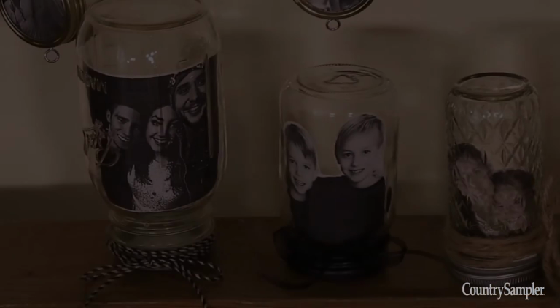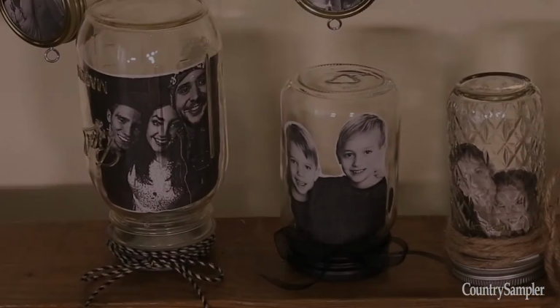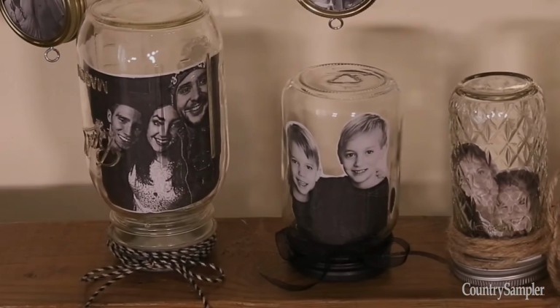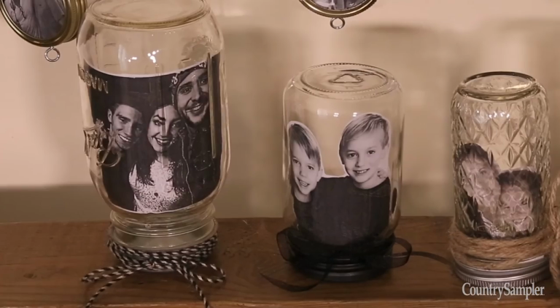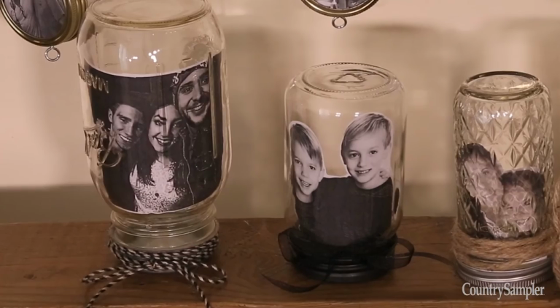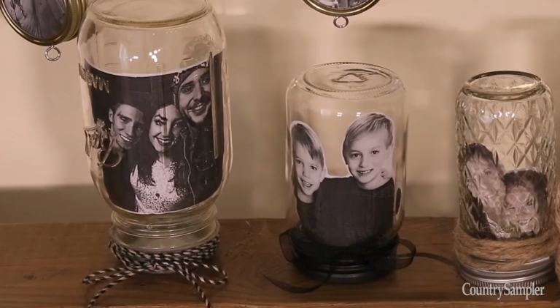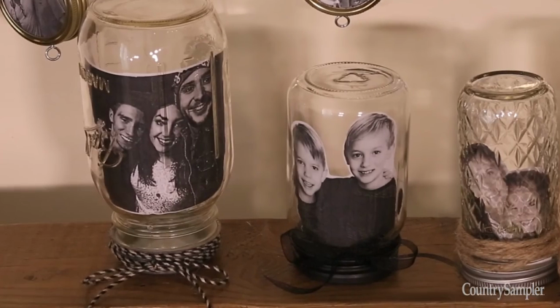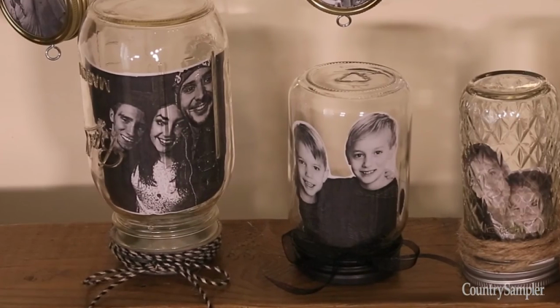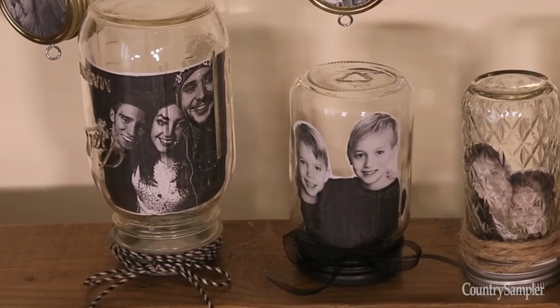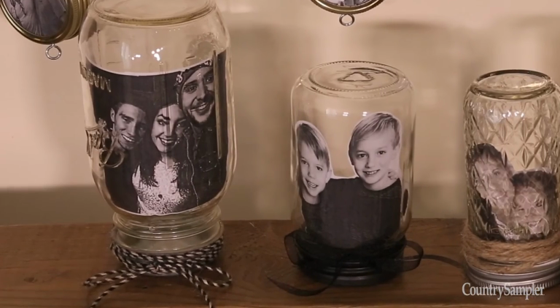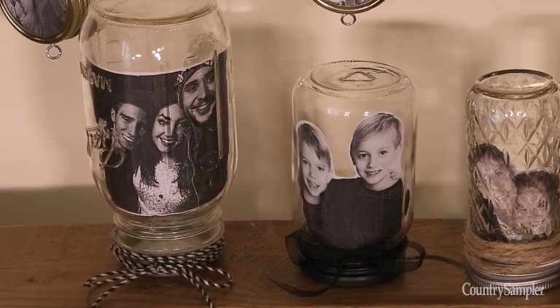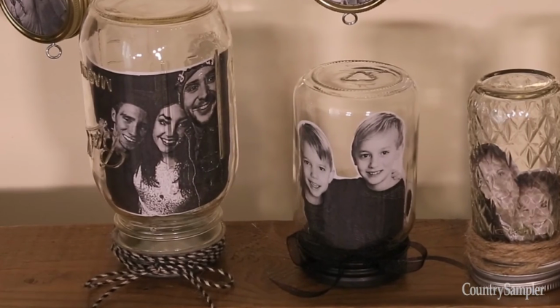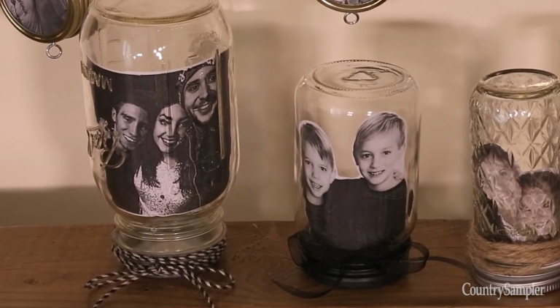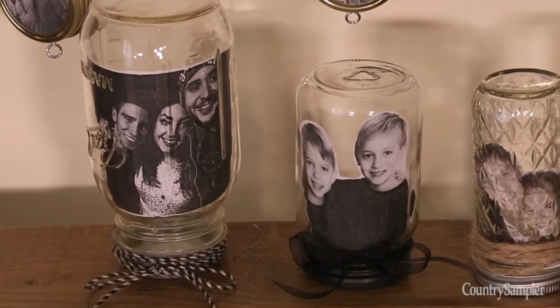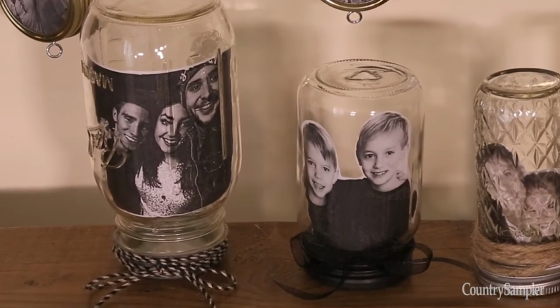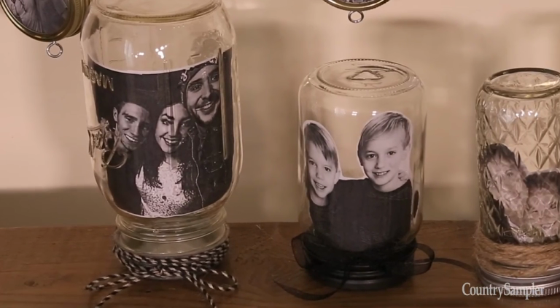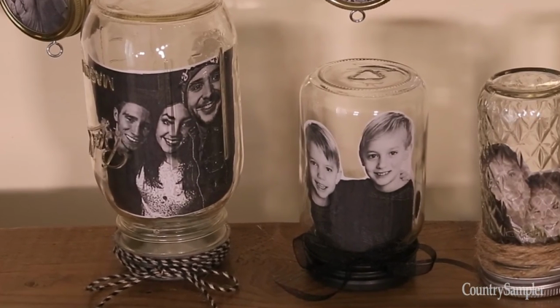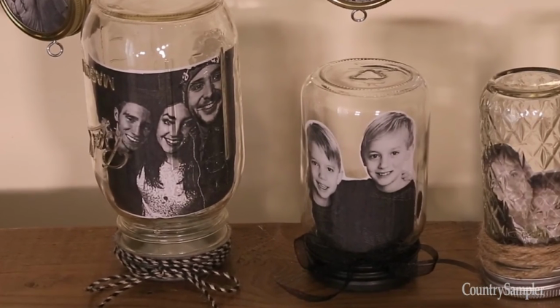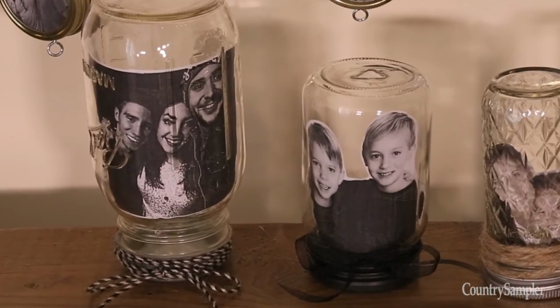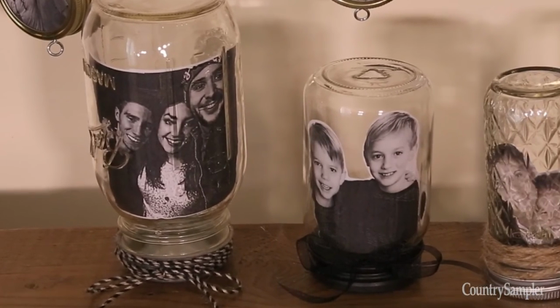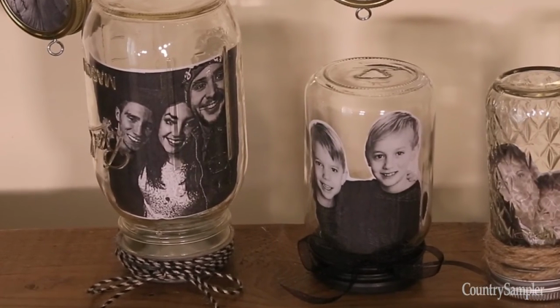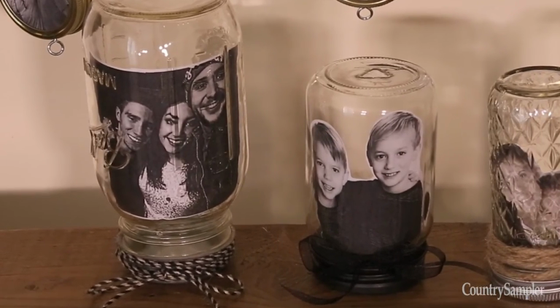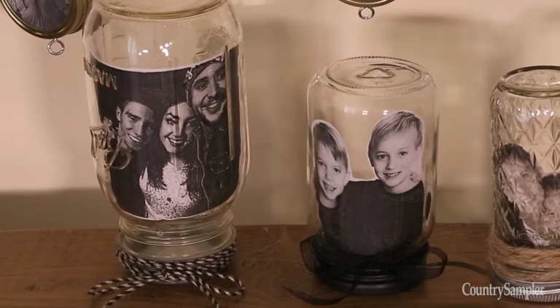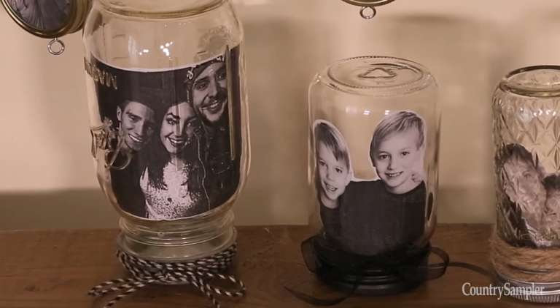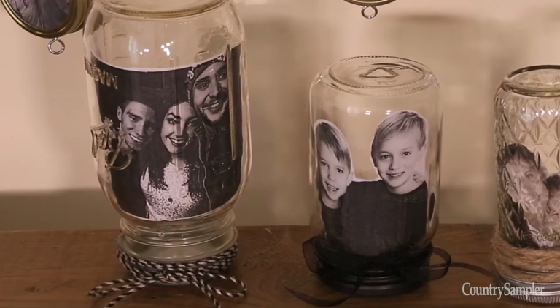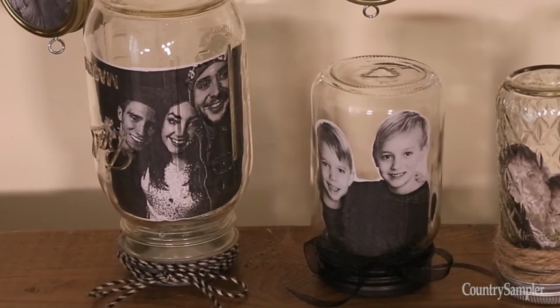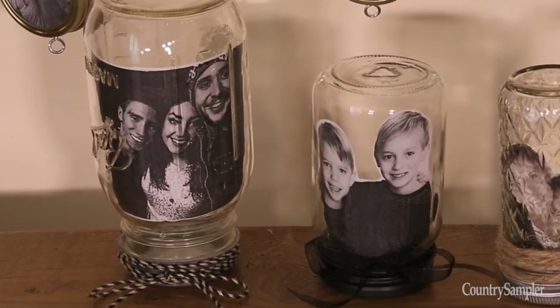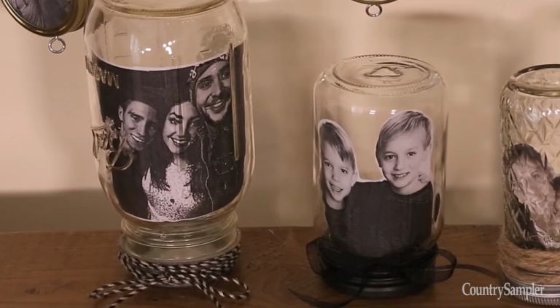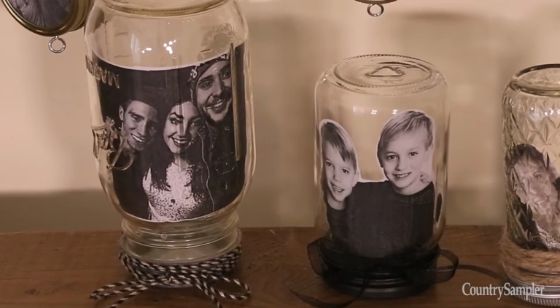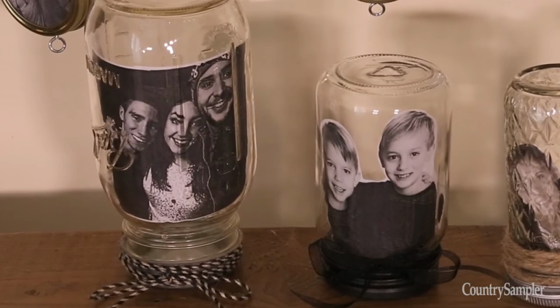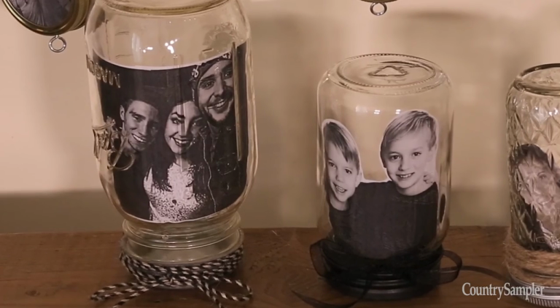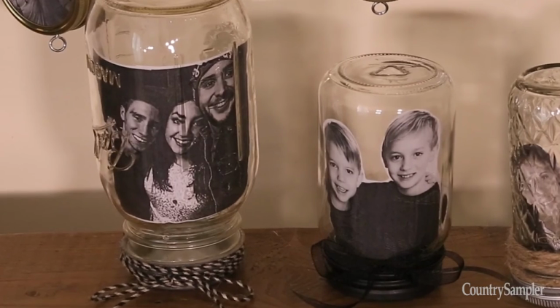As an added bonus, insert photos into the empty canning jars to show off additional photos.